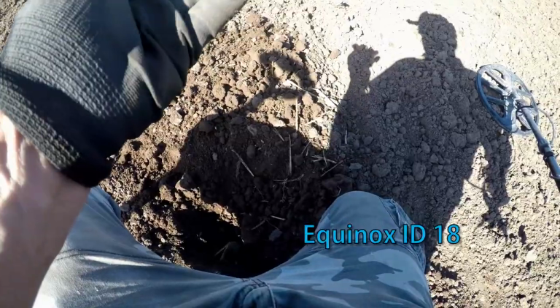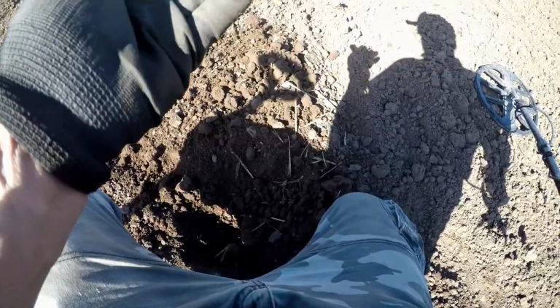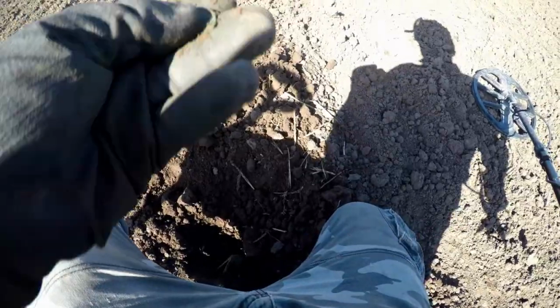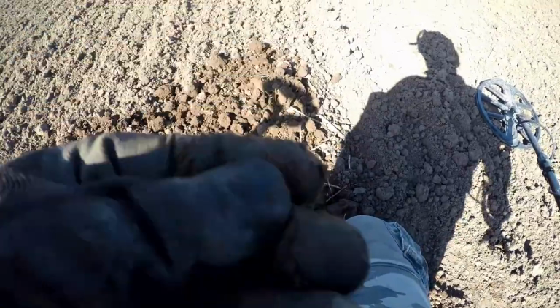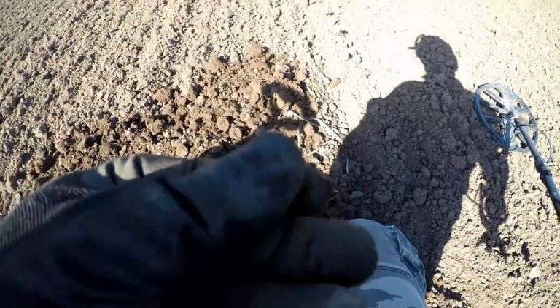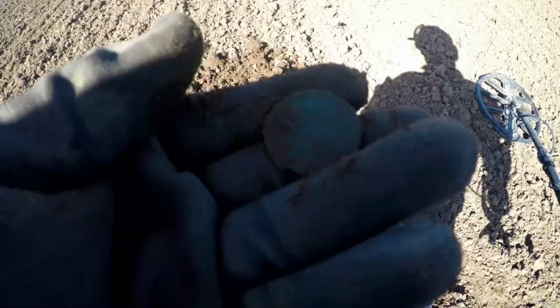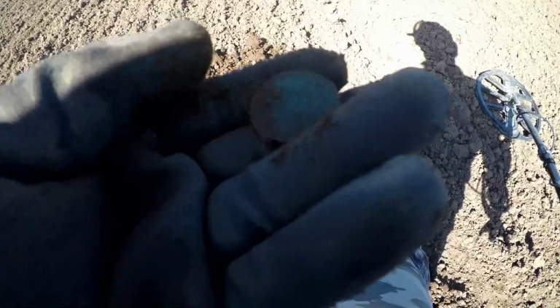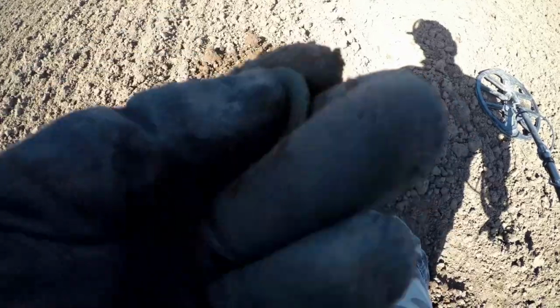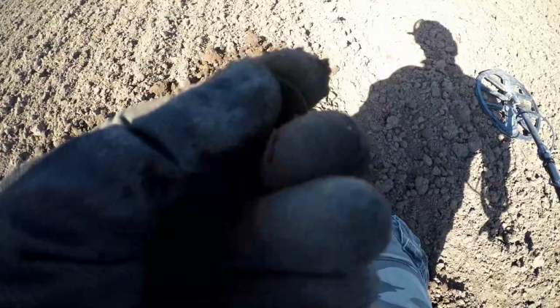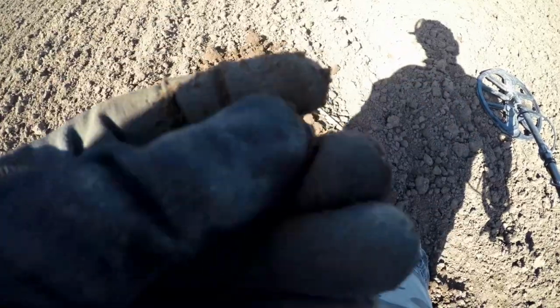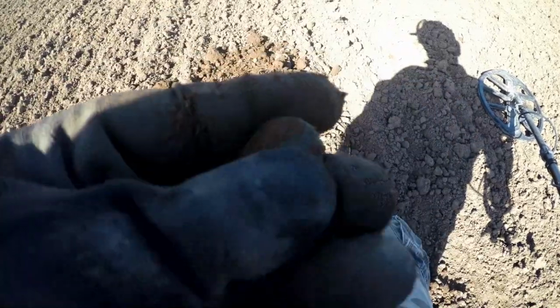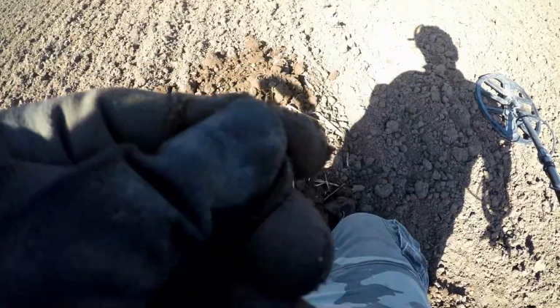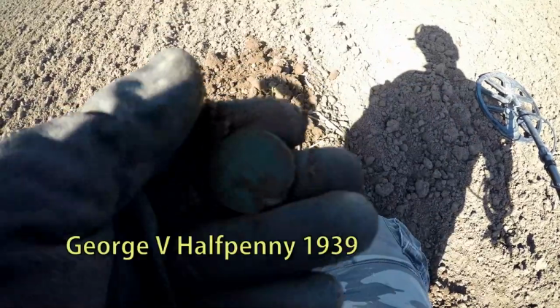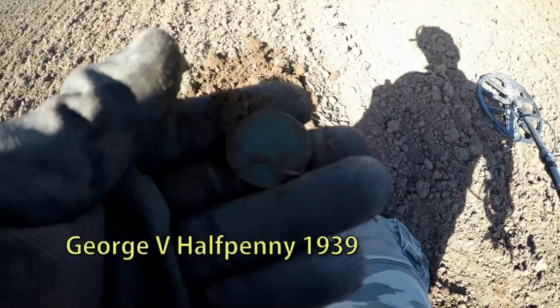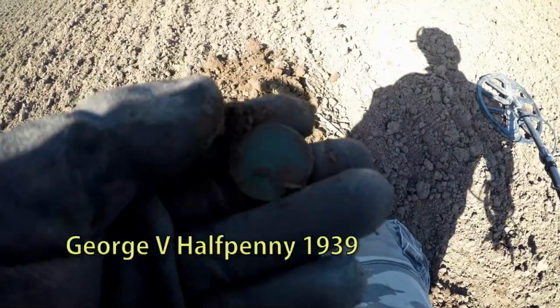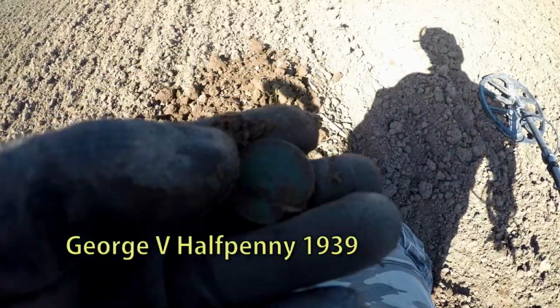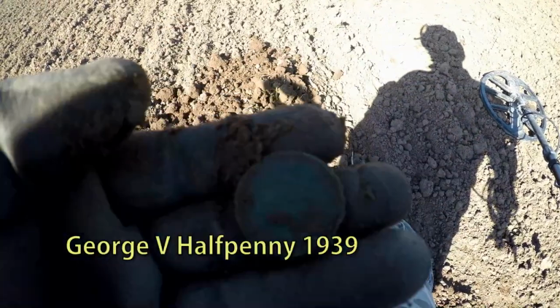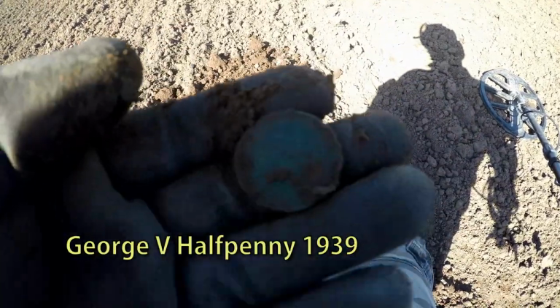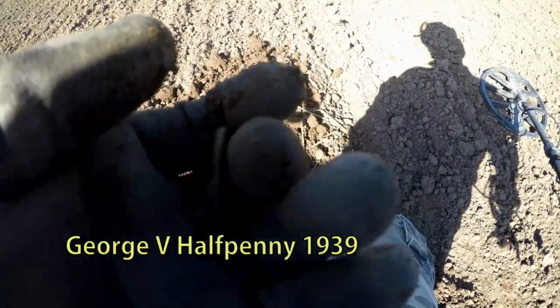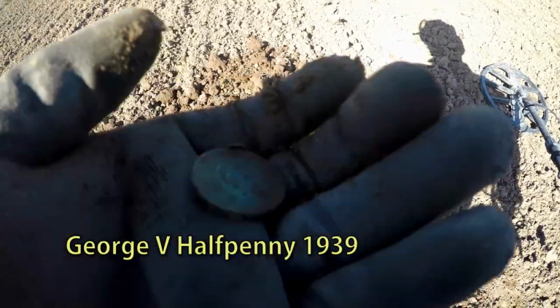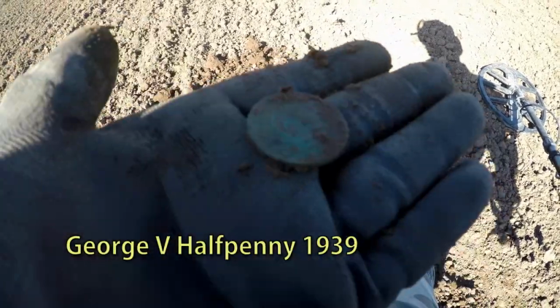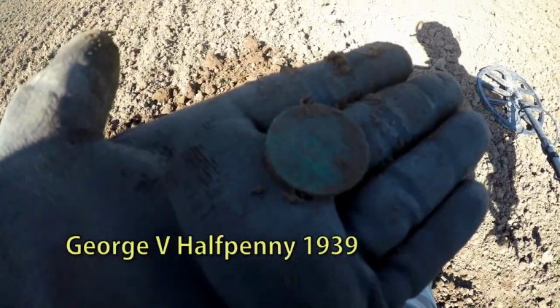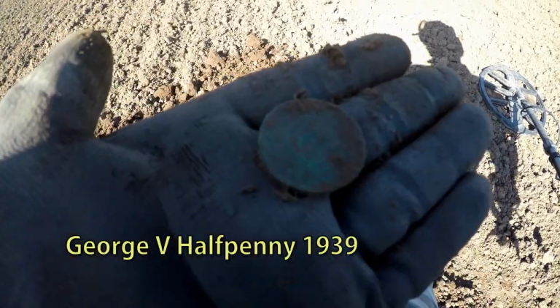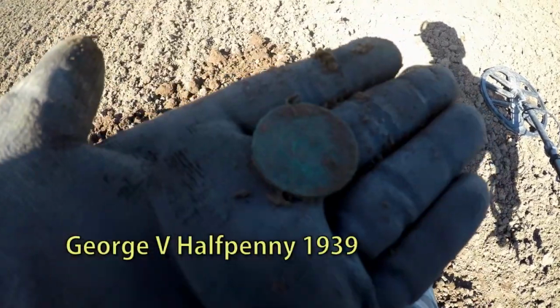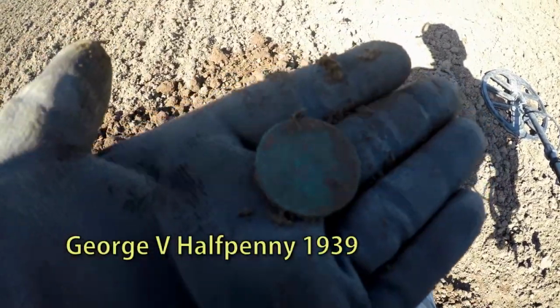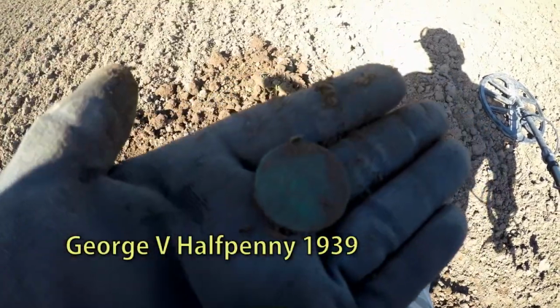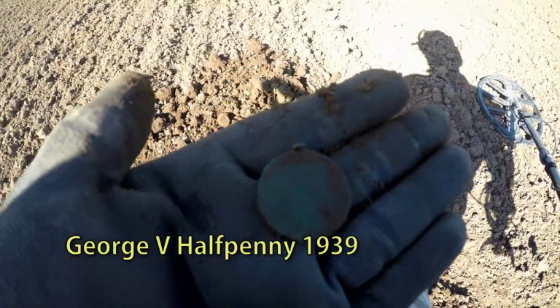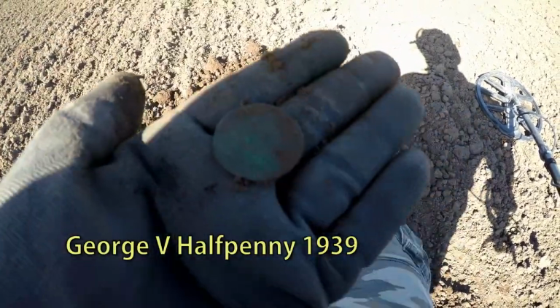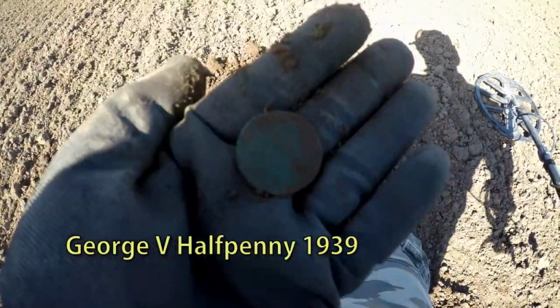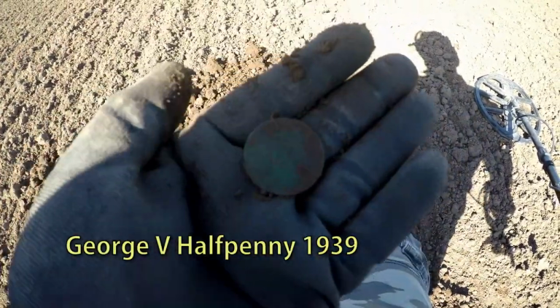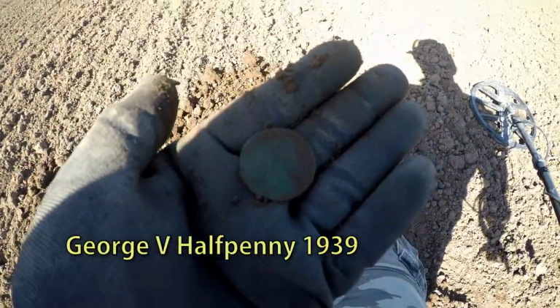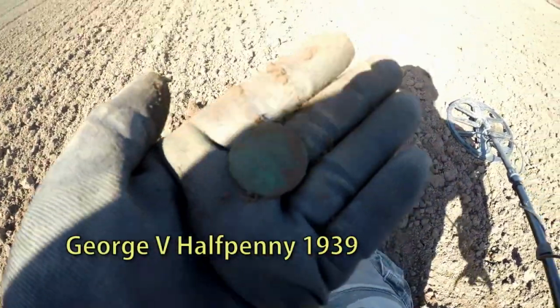It's a half penny of 1939 or something. Half penny.